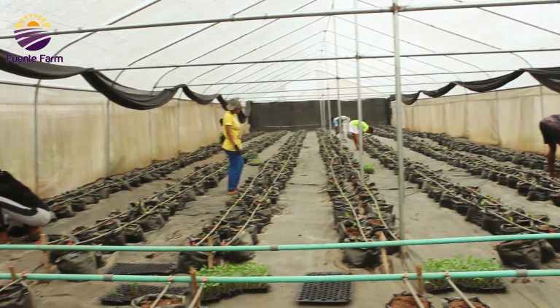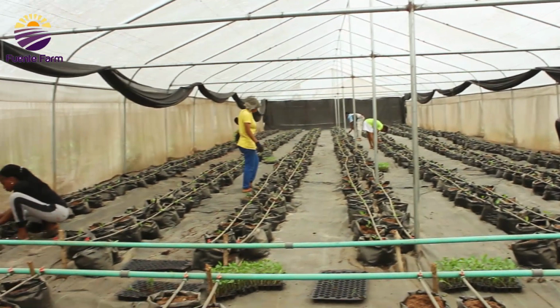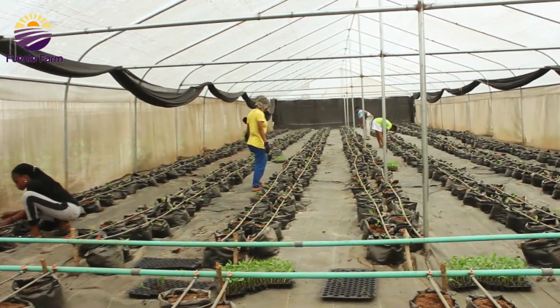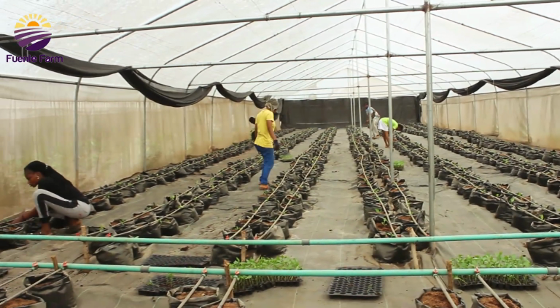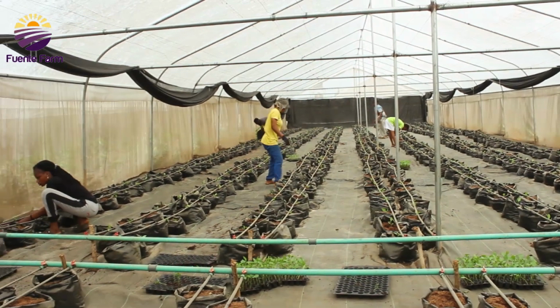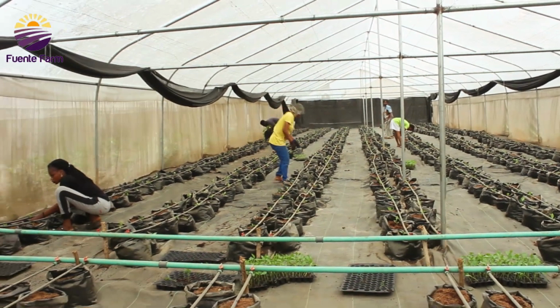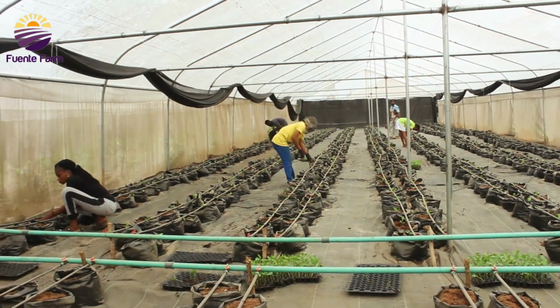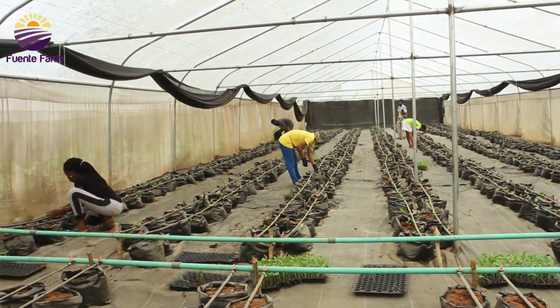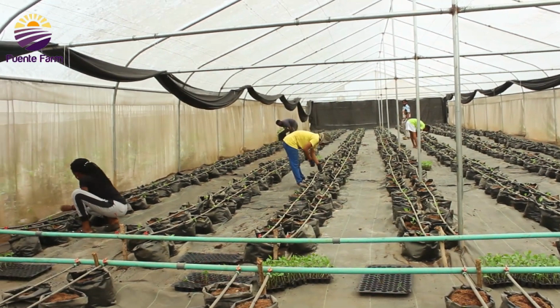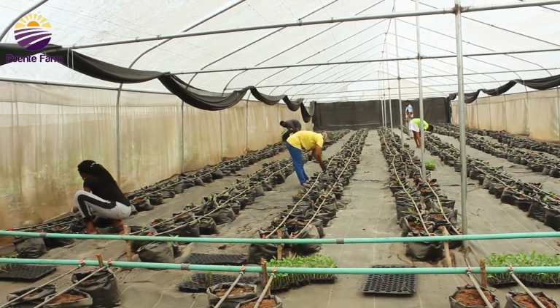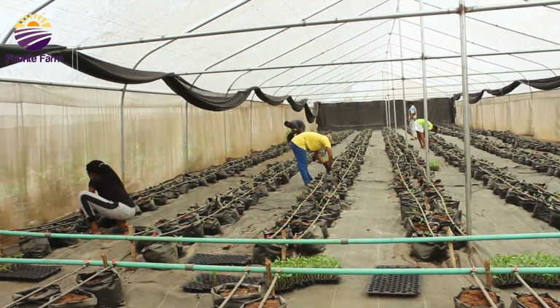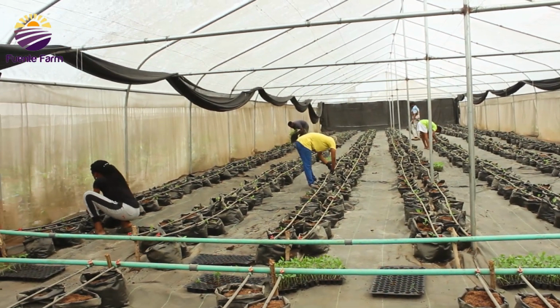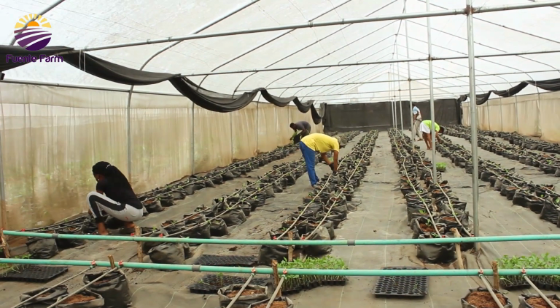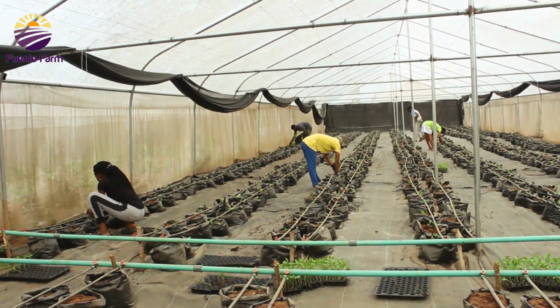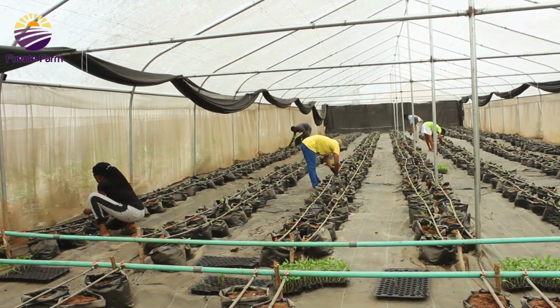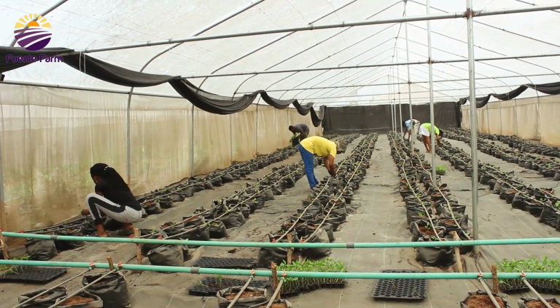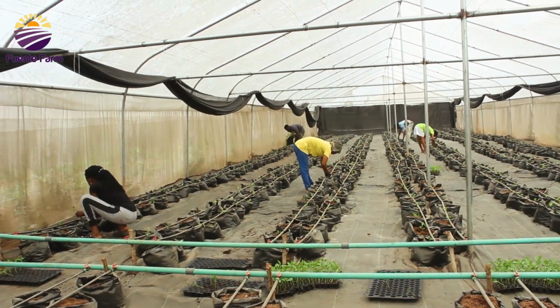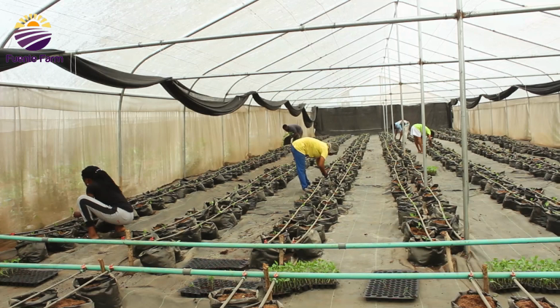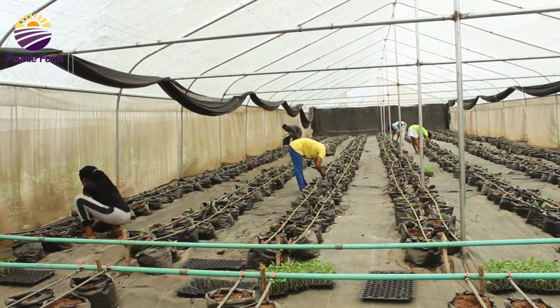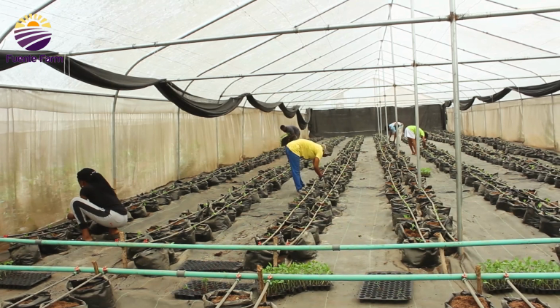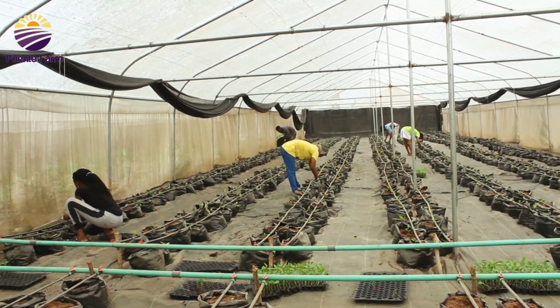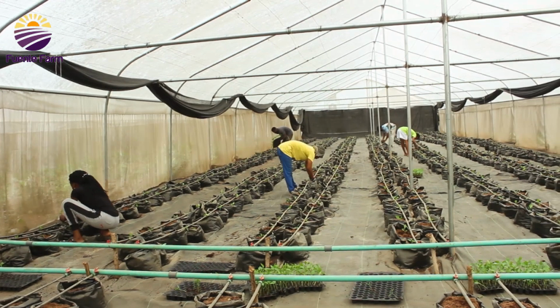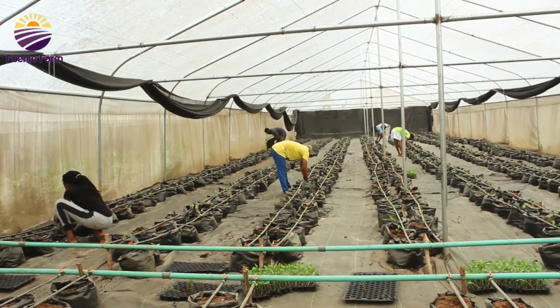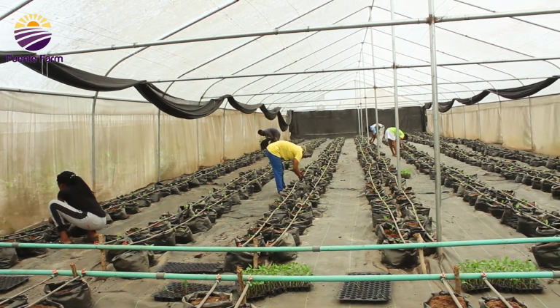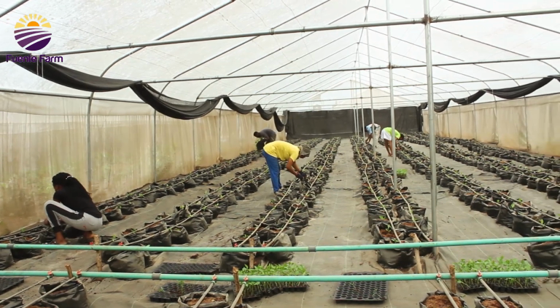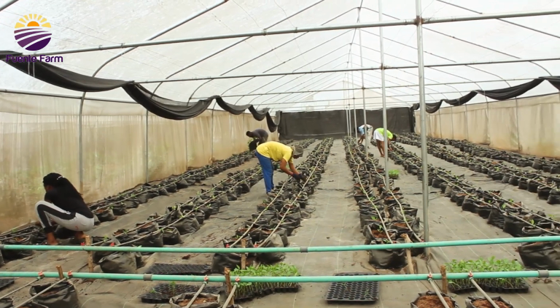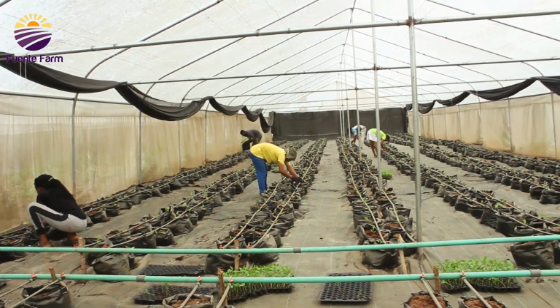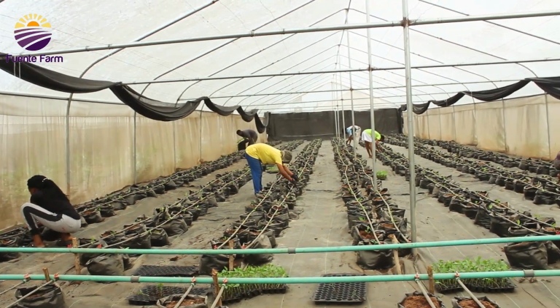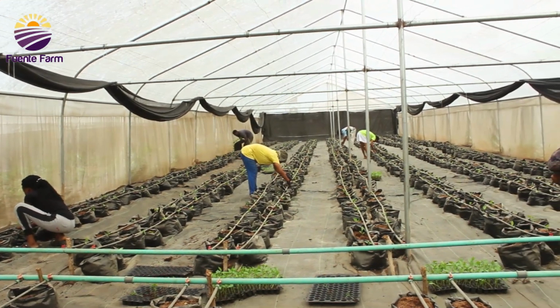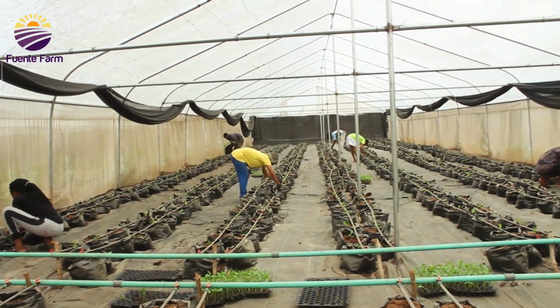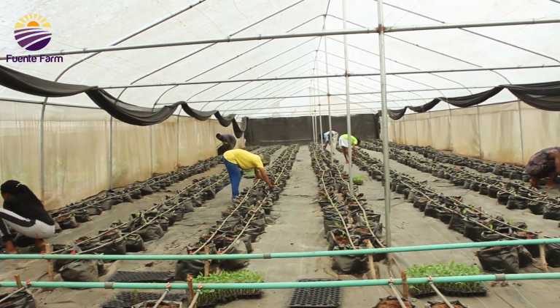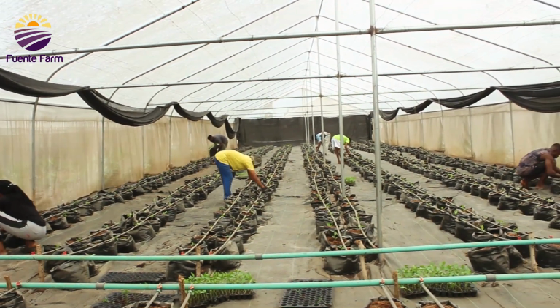In this greenhouse, transplanting of delicate seedlings from their nursery tray to the planting bags is ongoing.